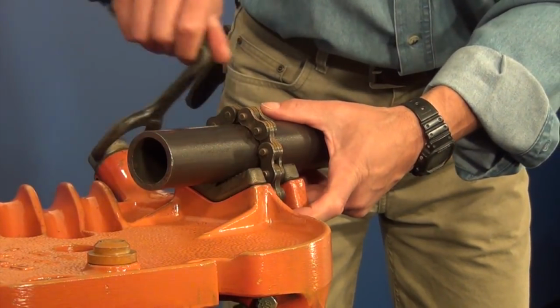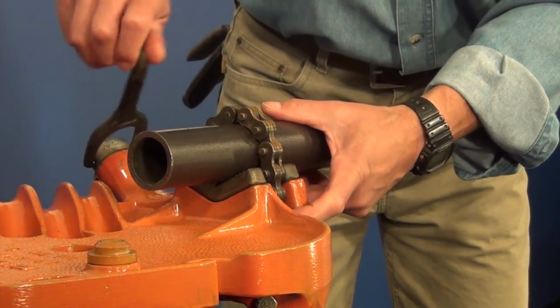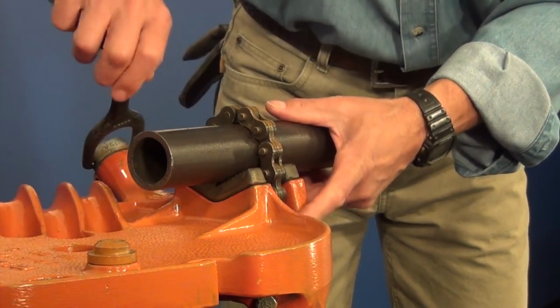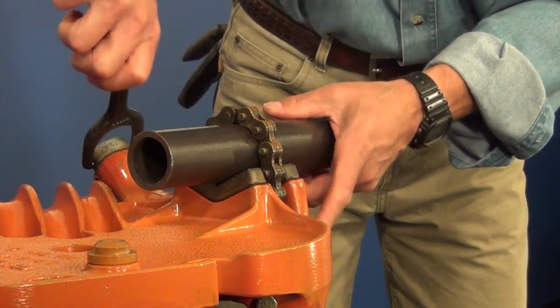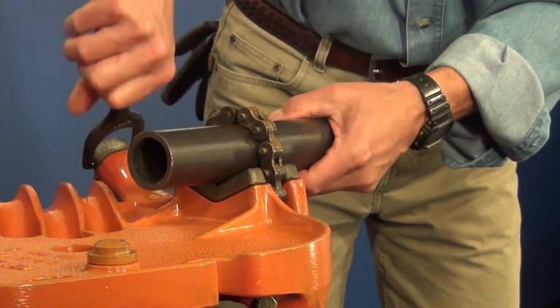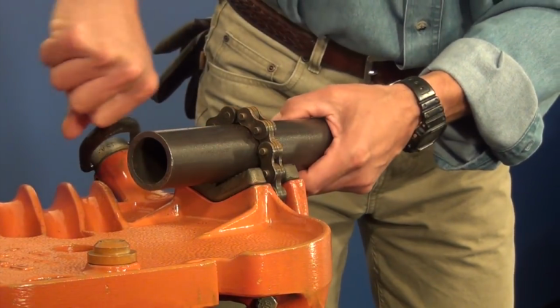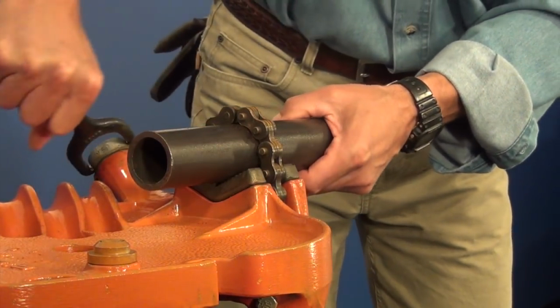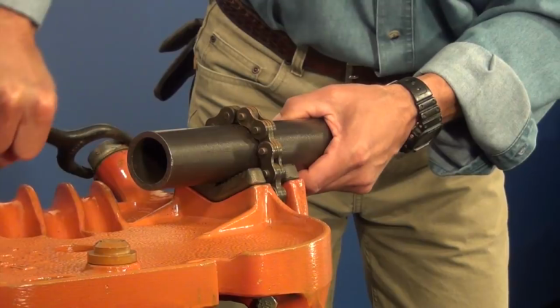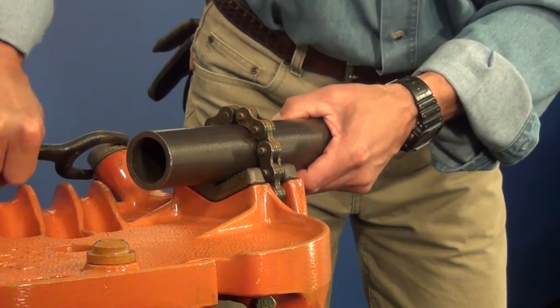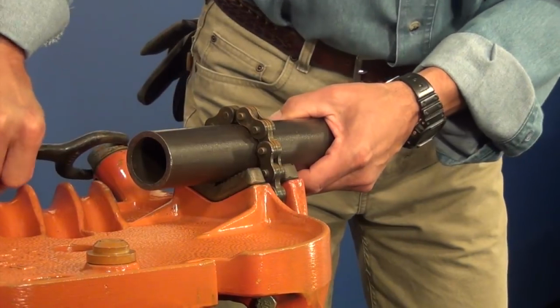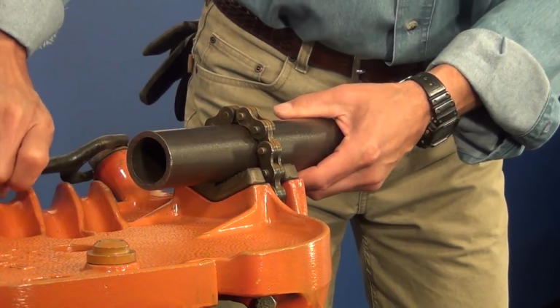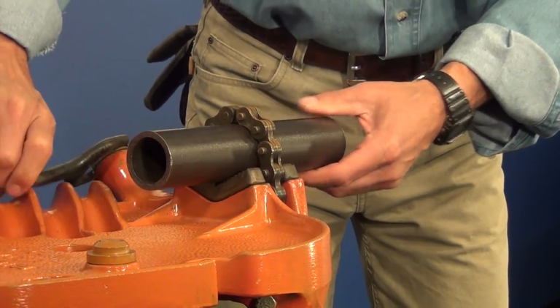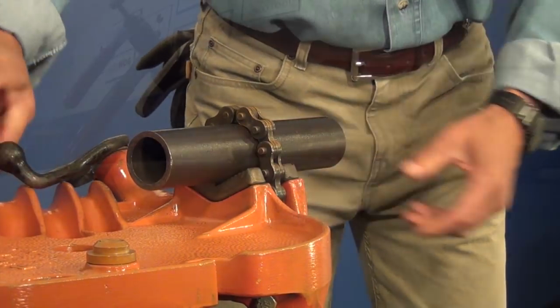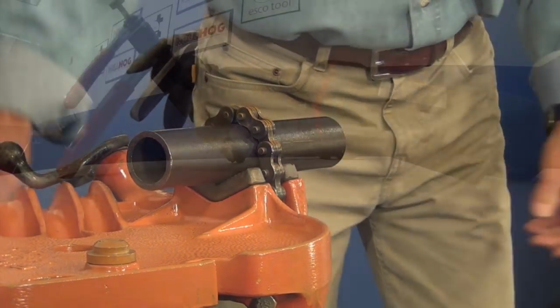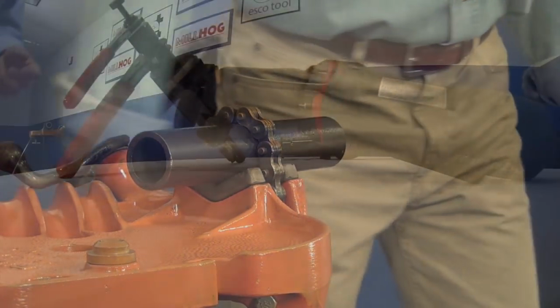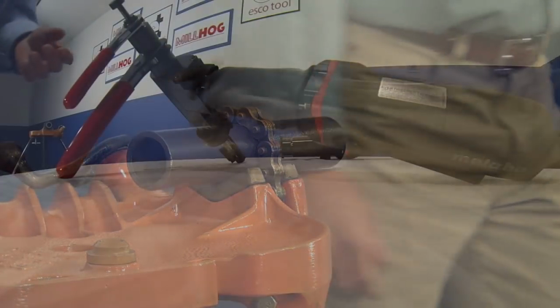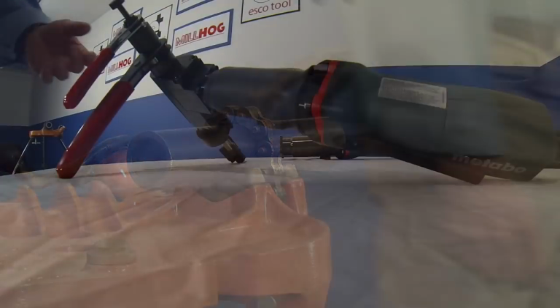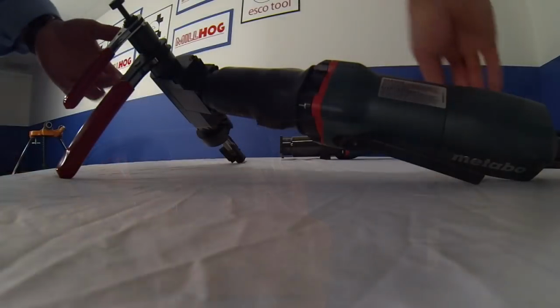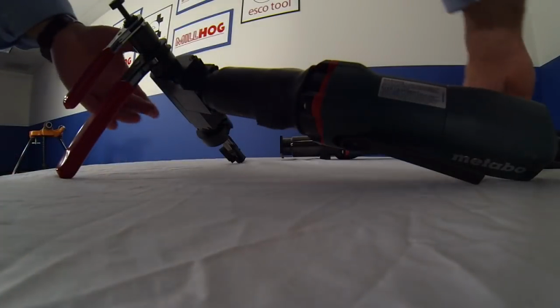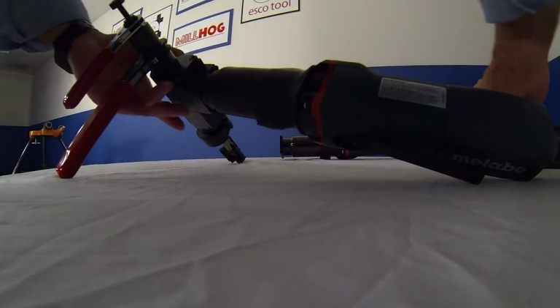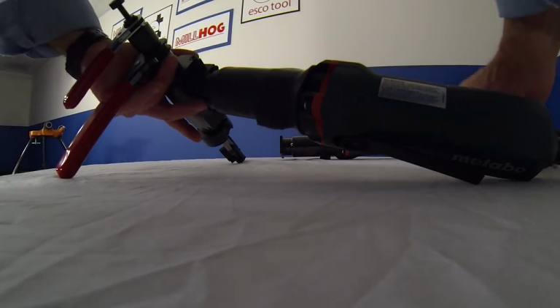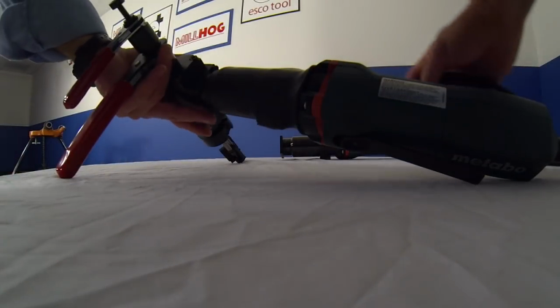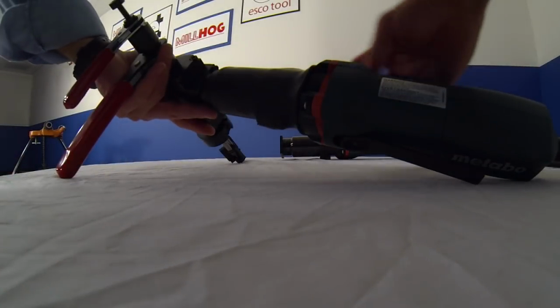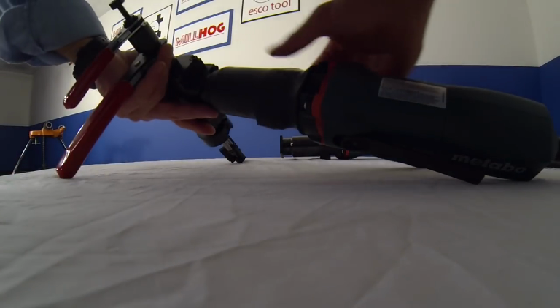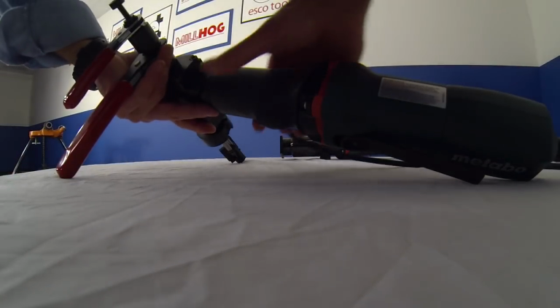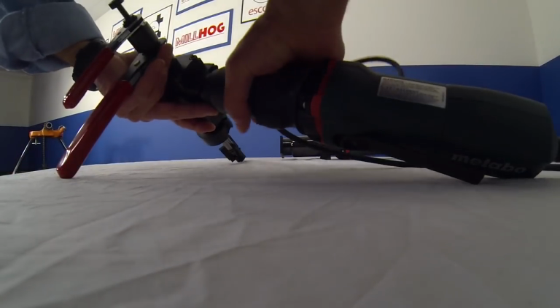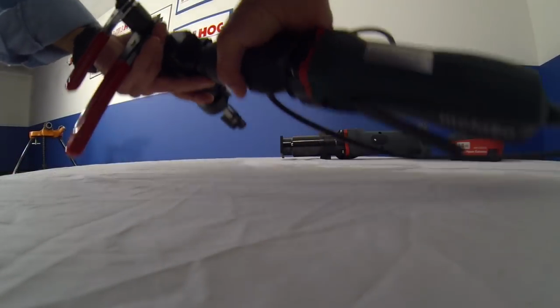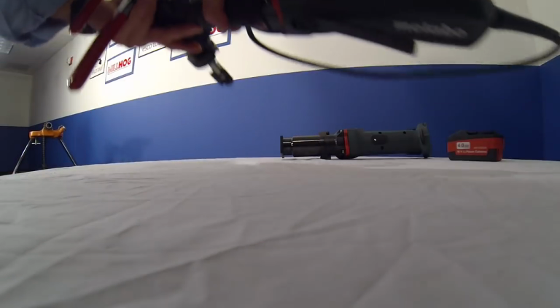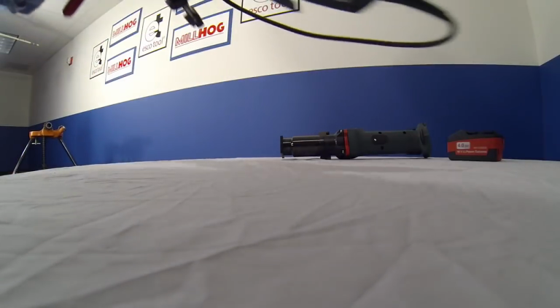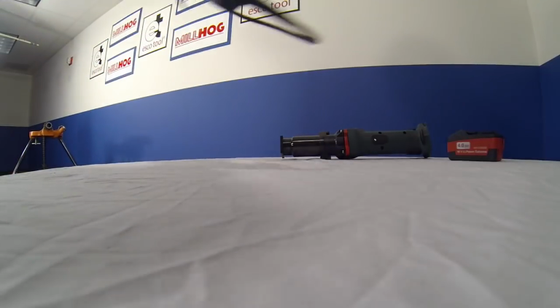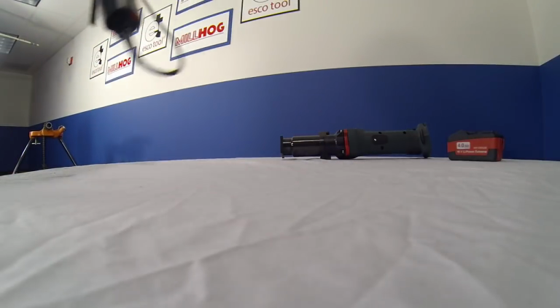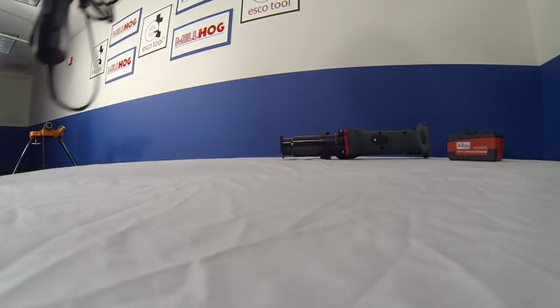For this demonstration, we bevel a one and a half inch schedule 80 pipe to show a precise 37 and a half degree bevel.